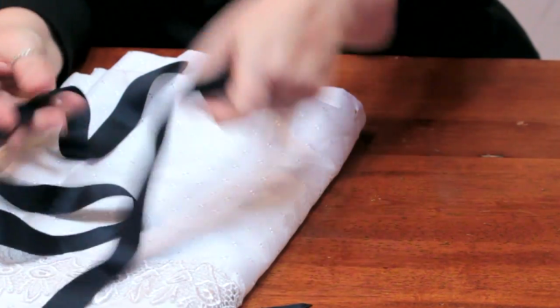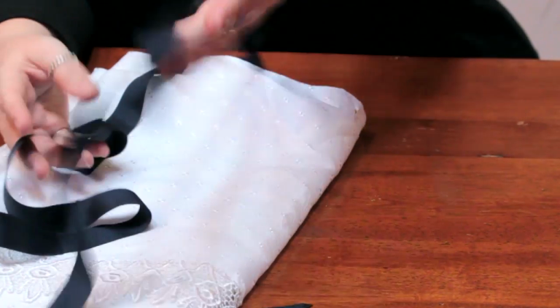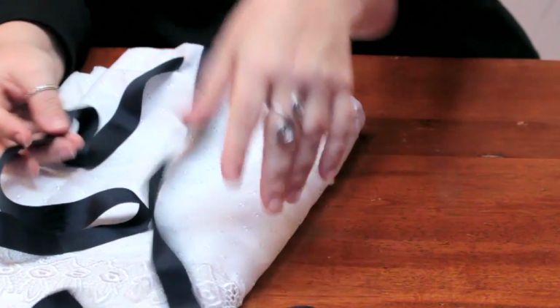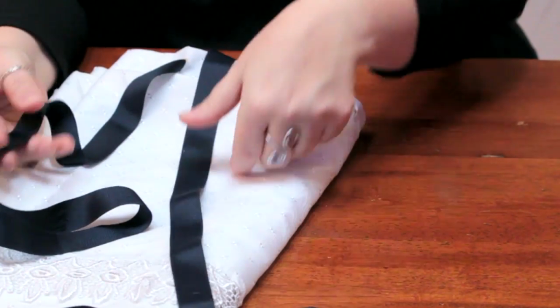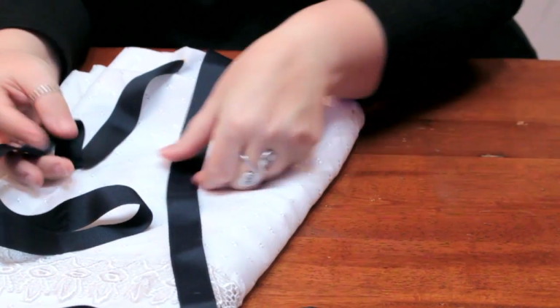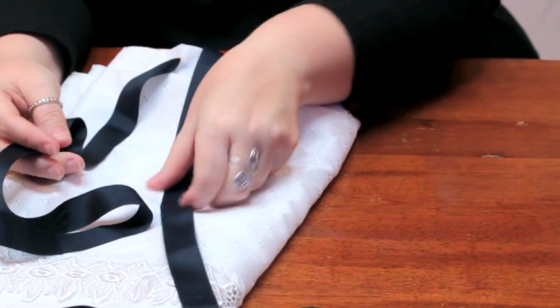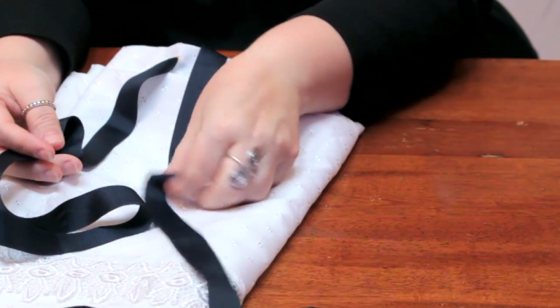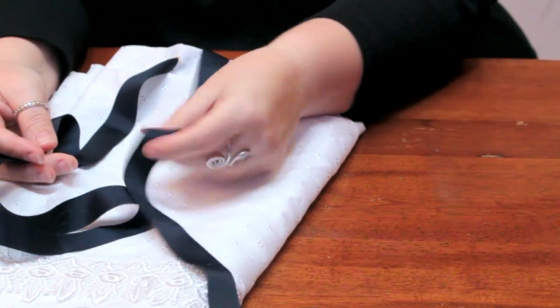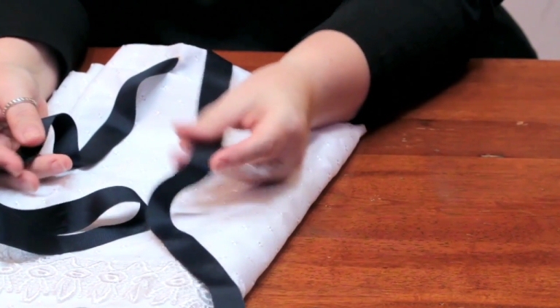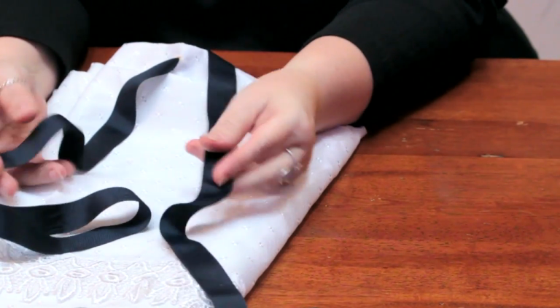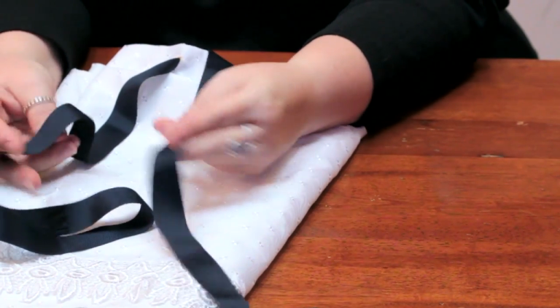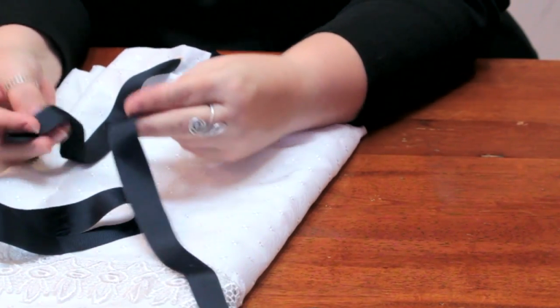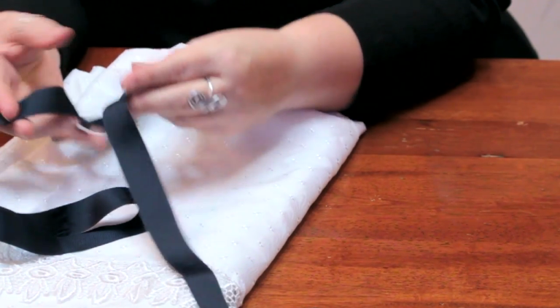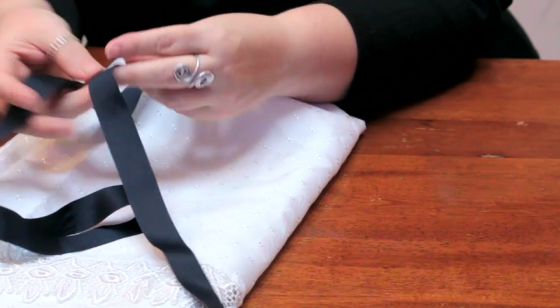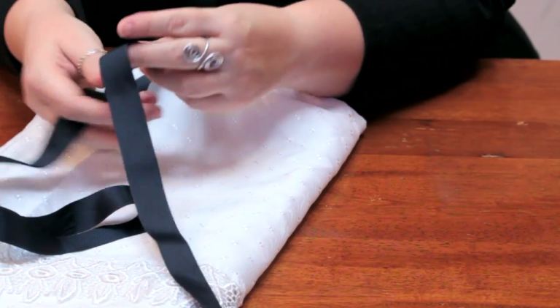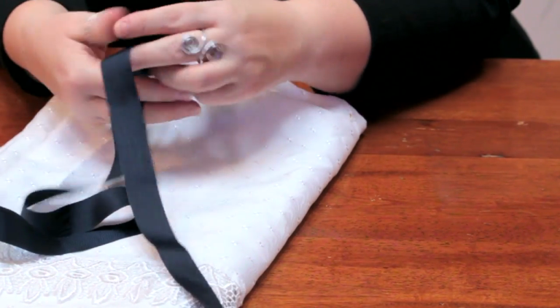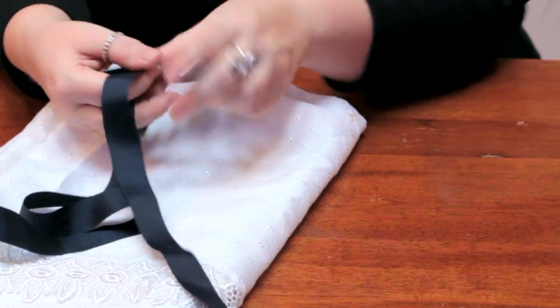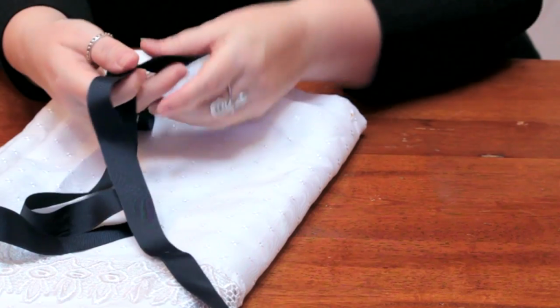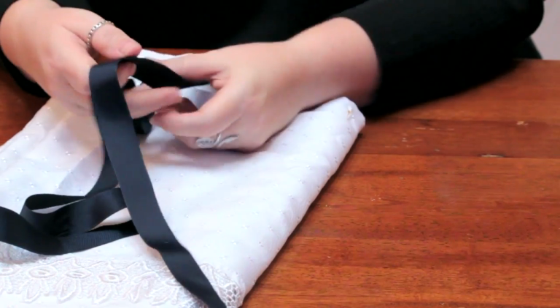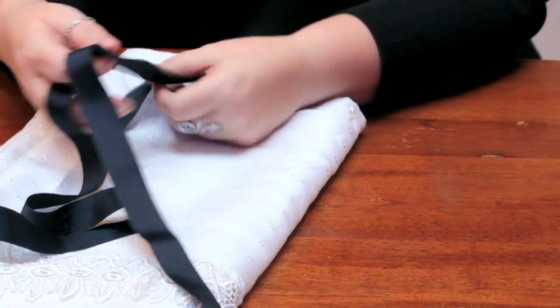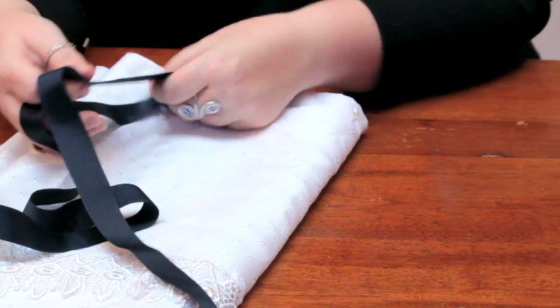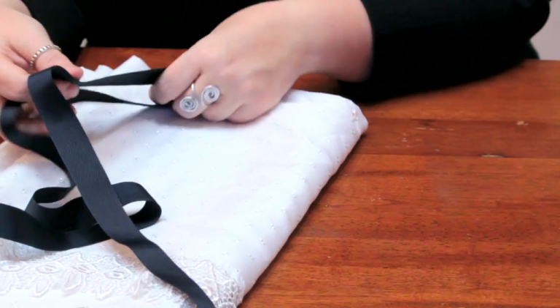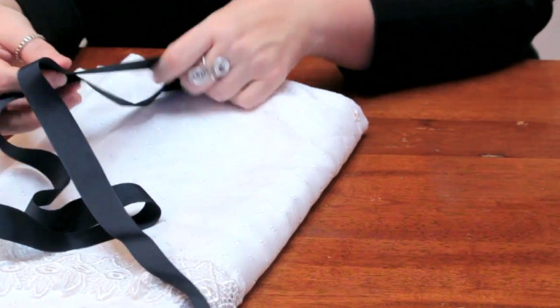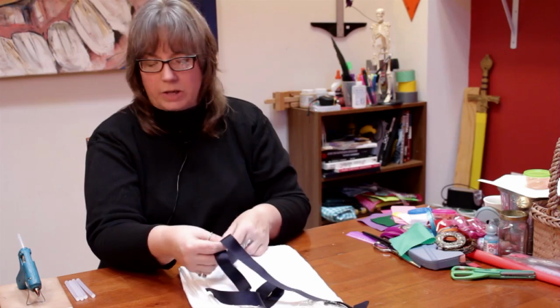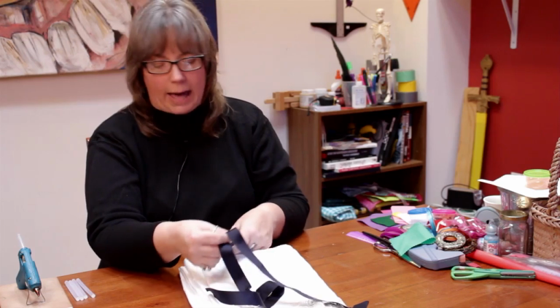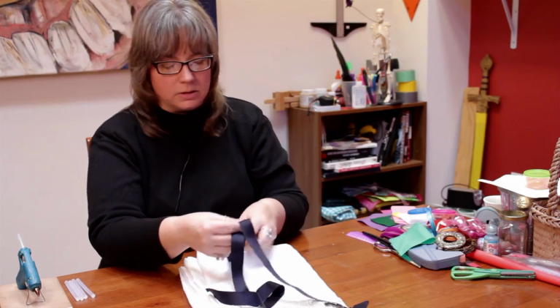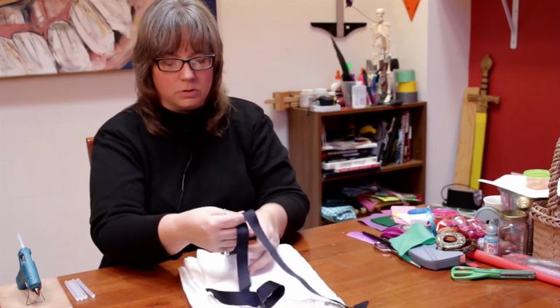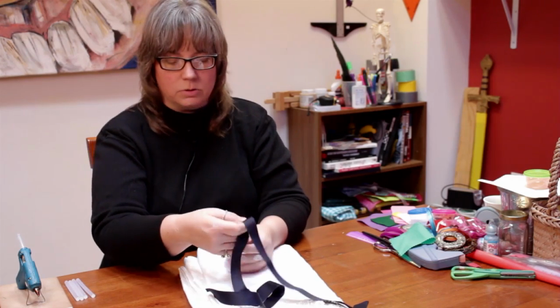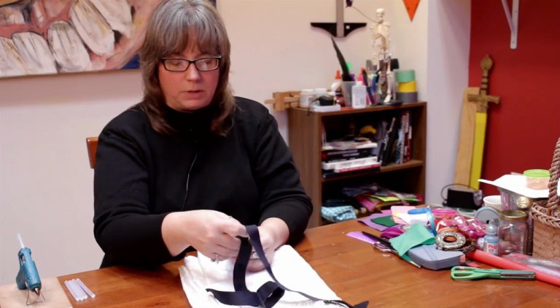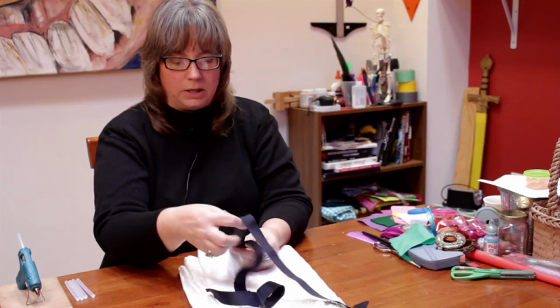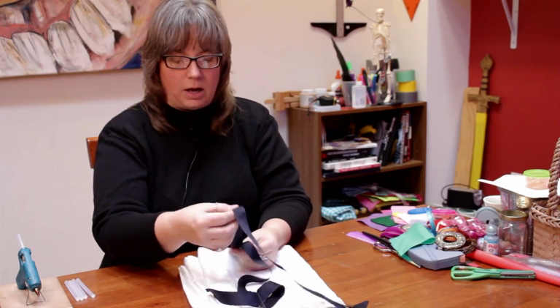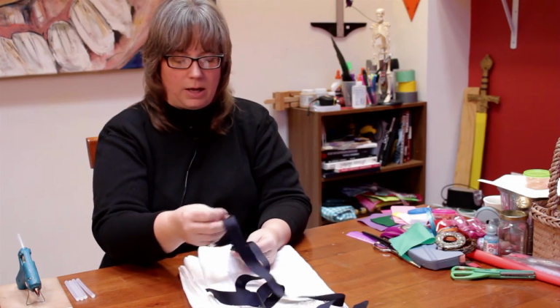This is a grosgrain ribbon, but you can use grosgrain or you can use satin or any kind.